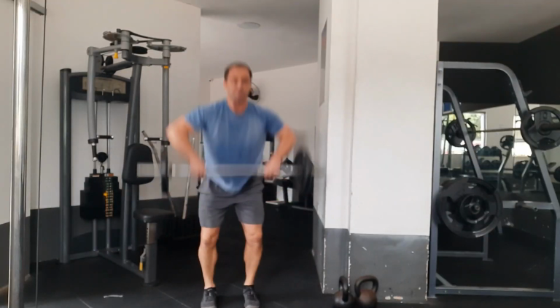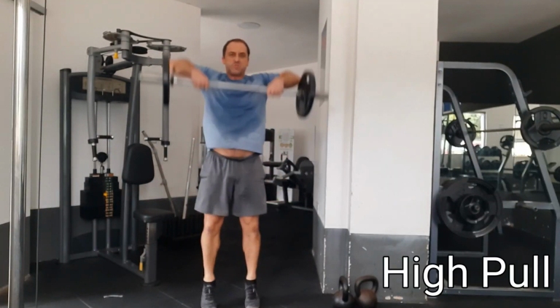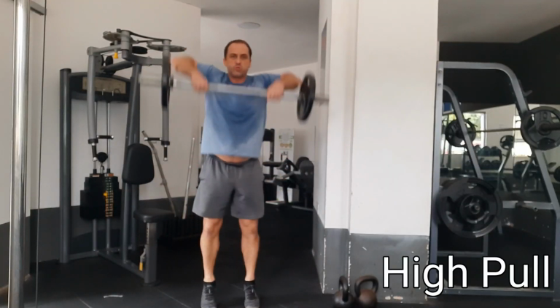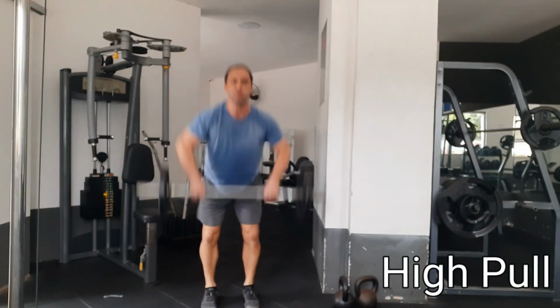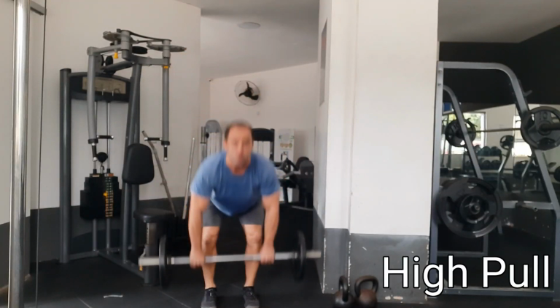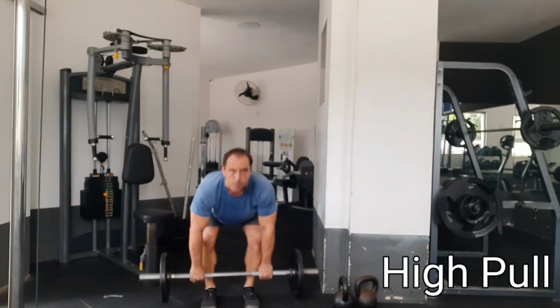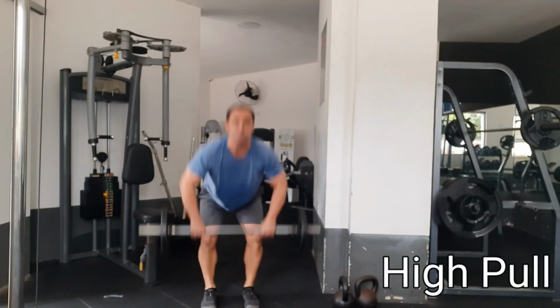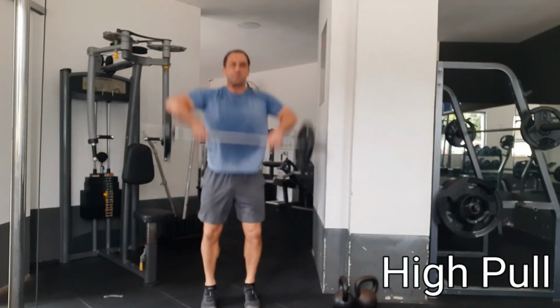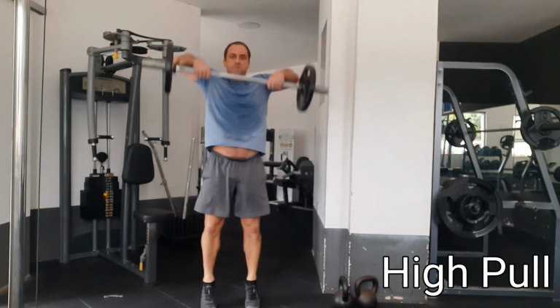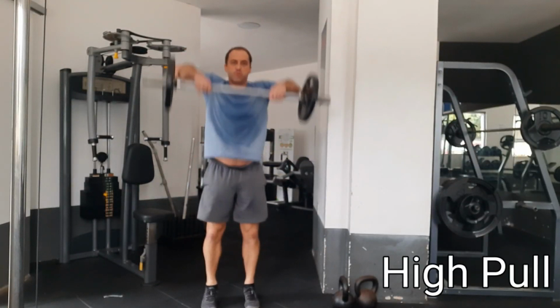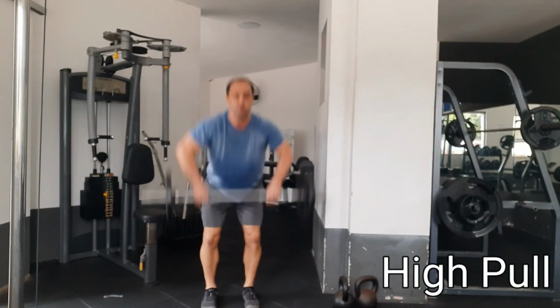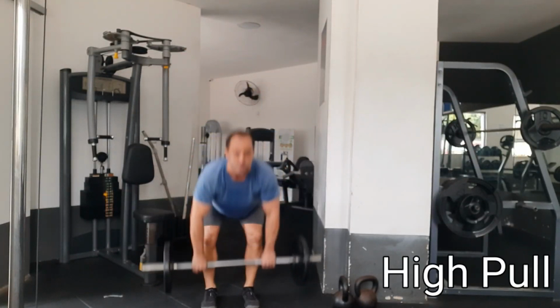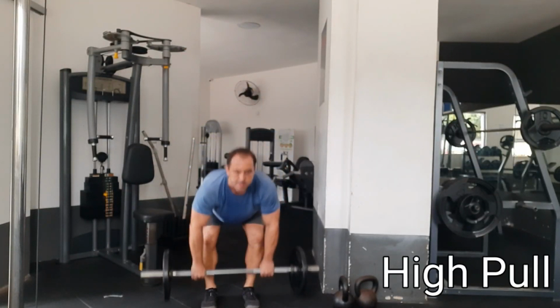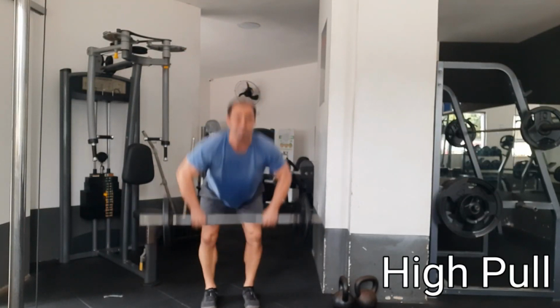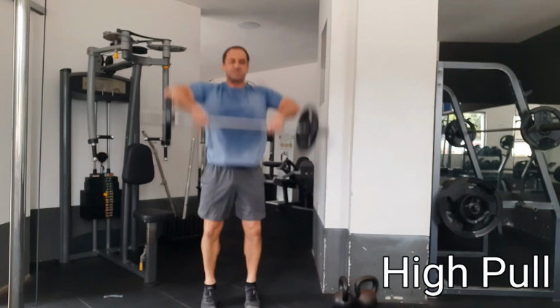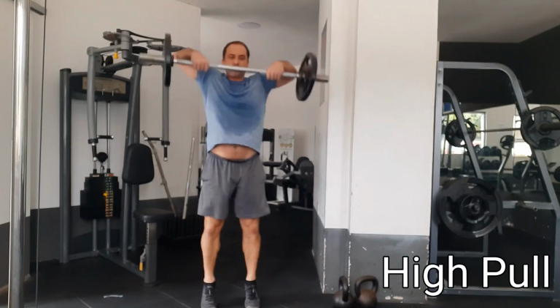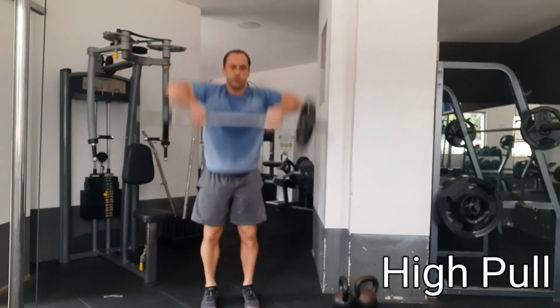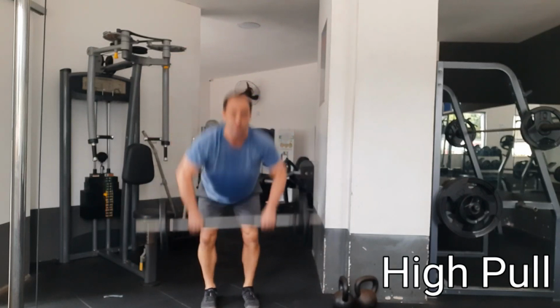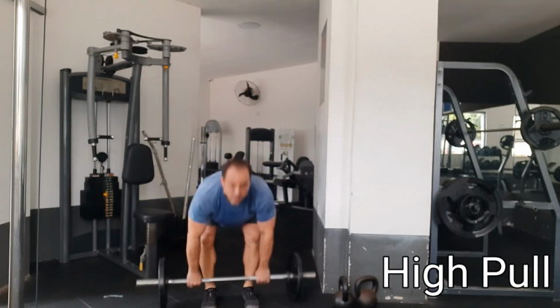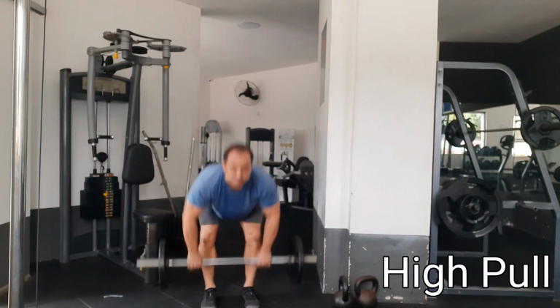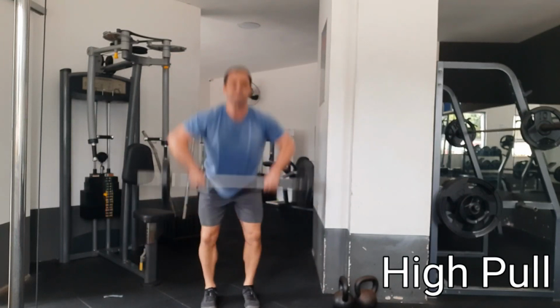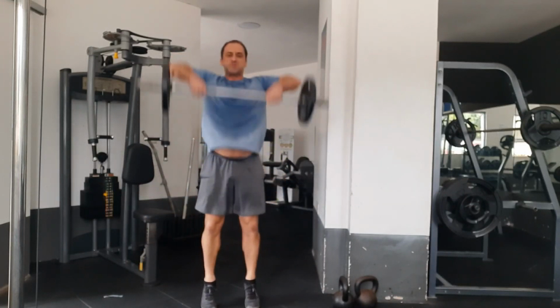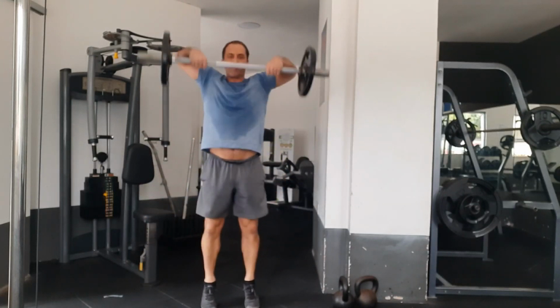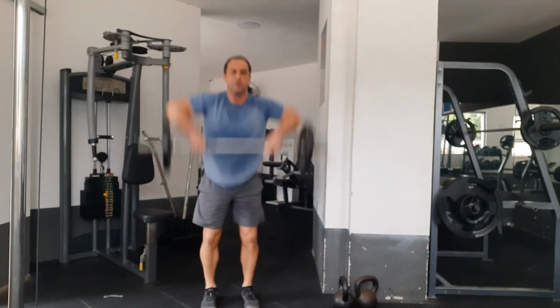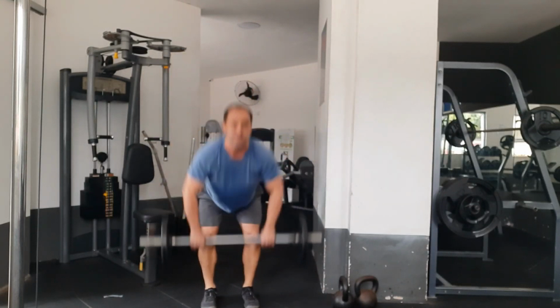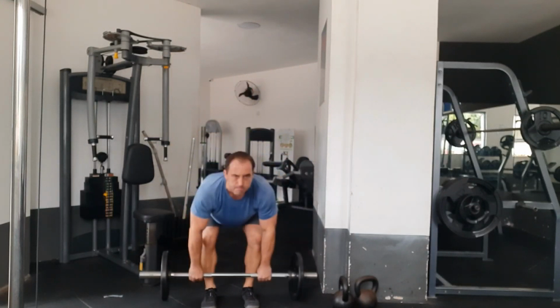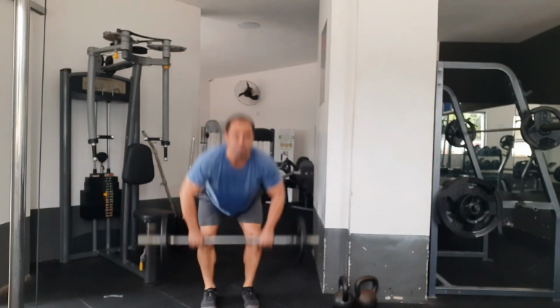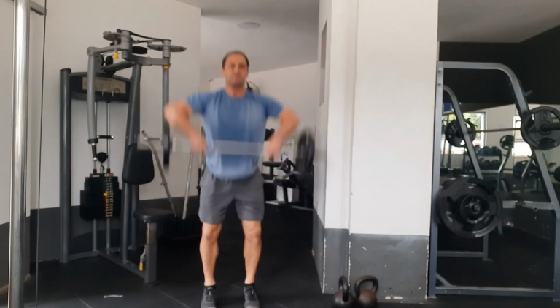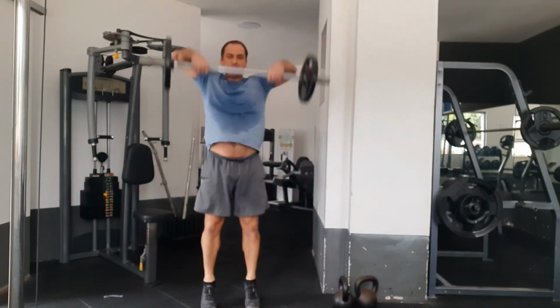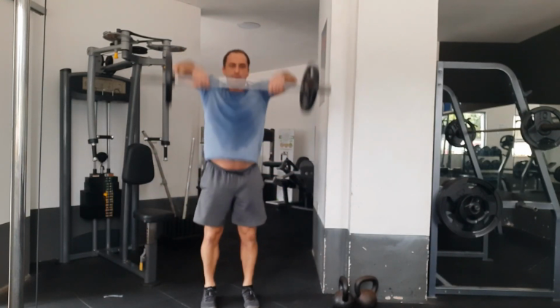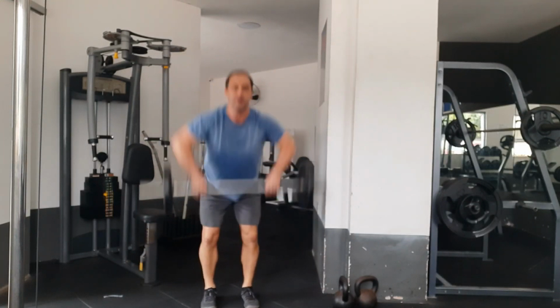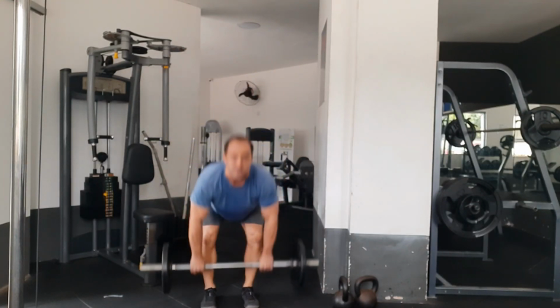The third exercise is the high pull. I like doing high pulls because again it's good for explosive power in pulling upward.